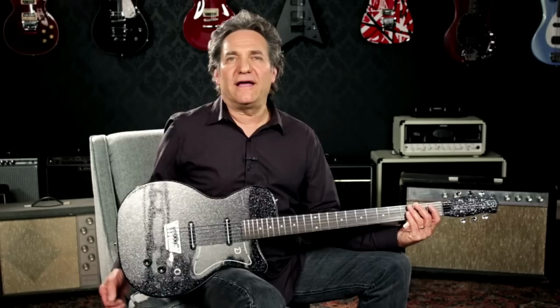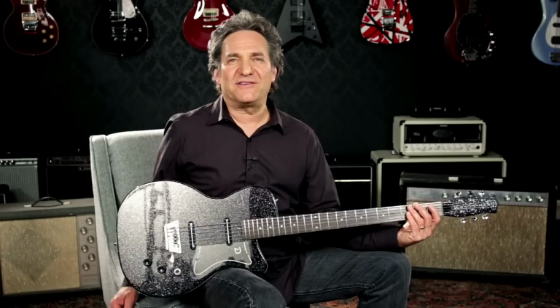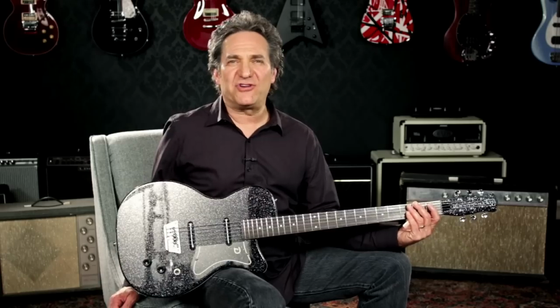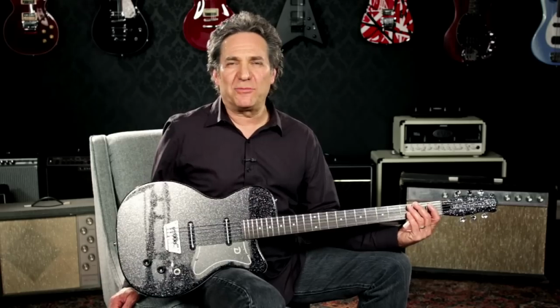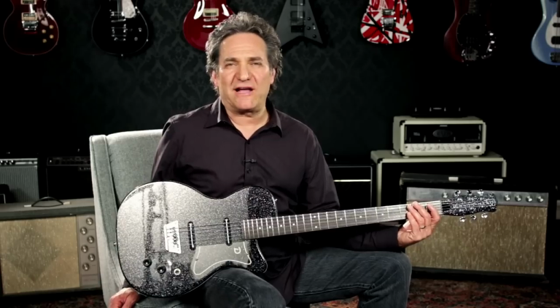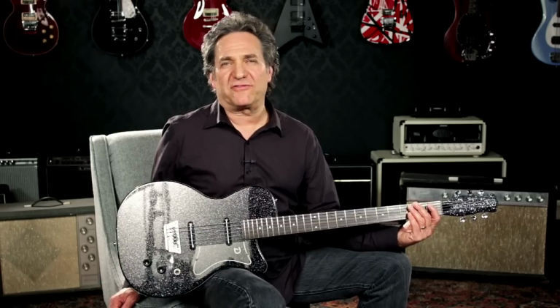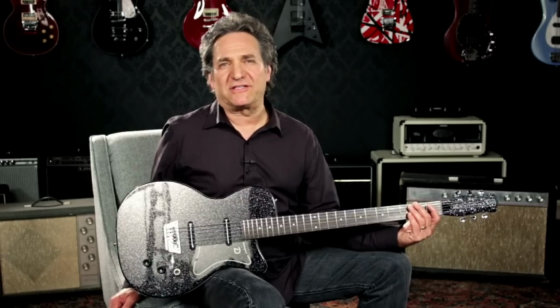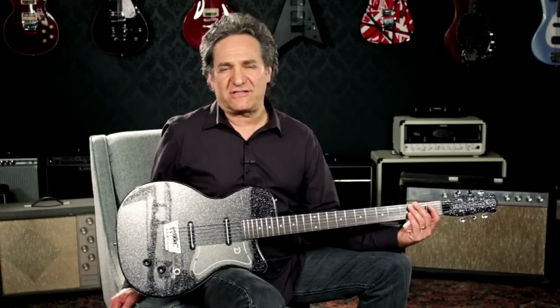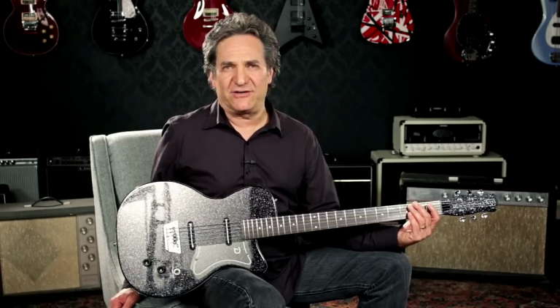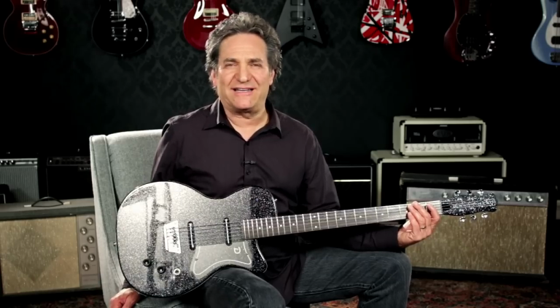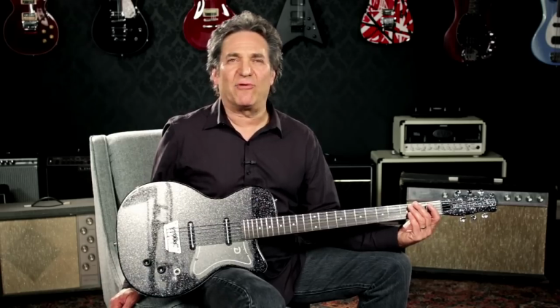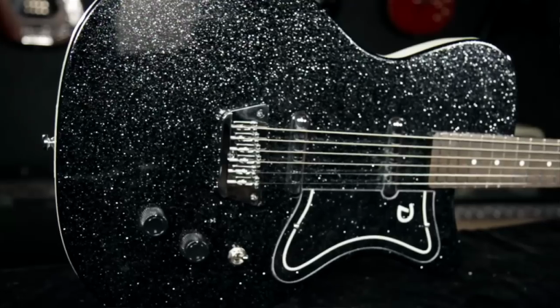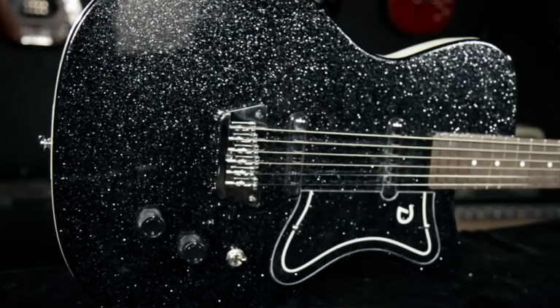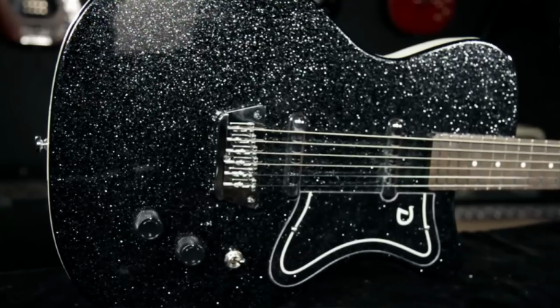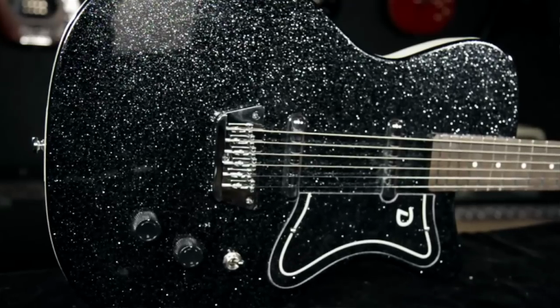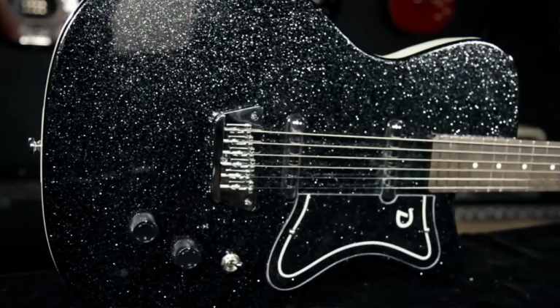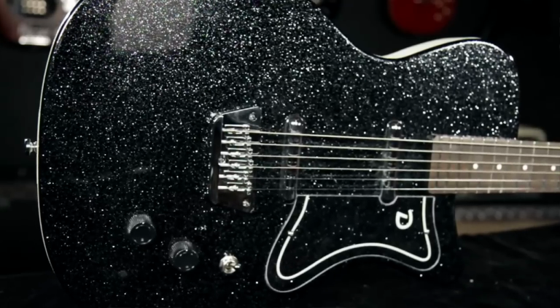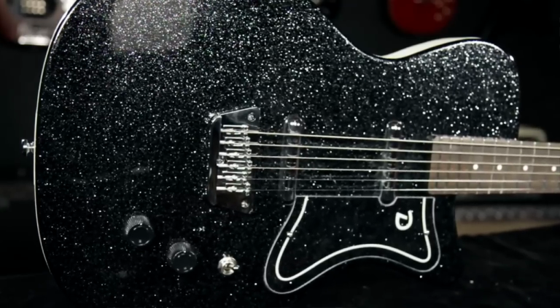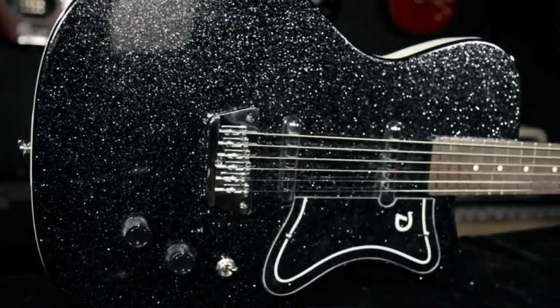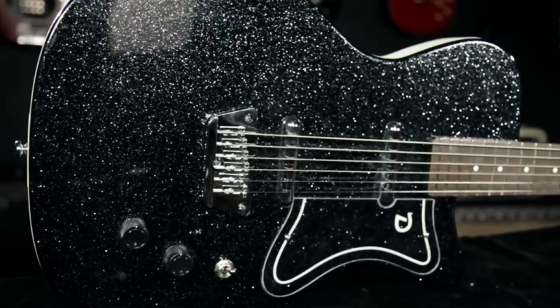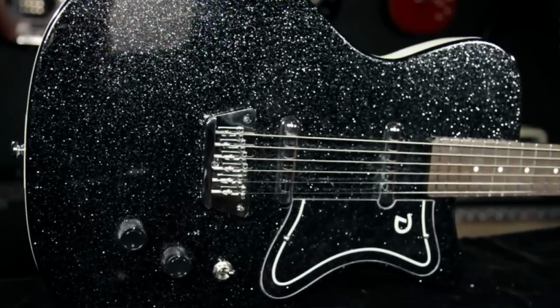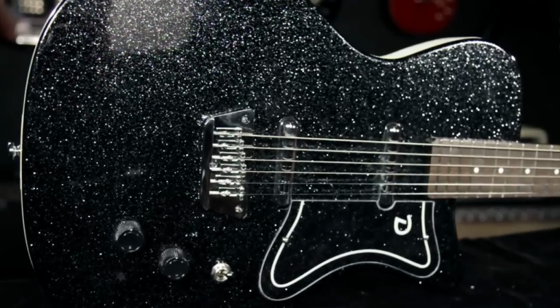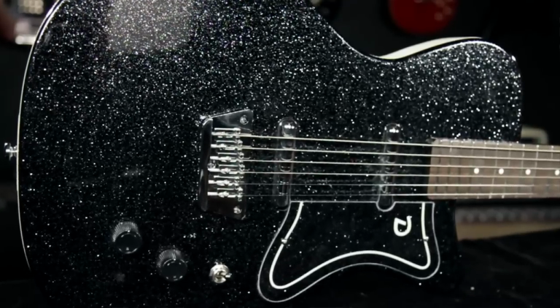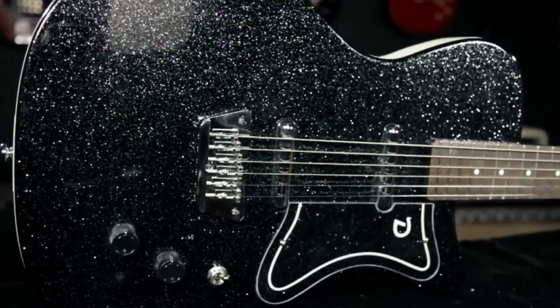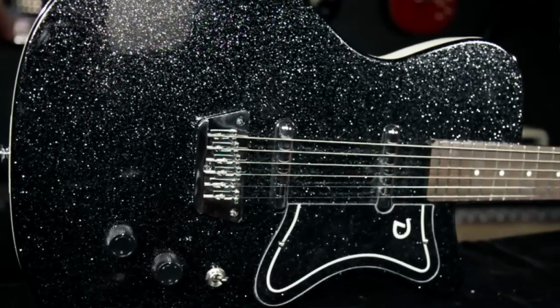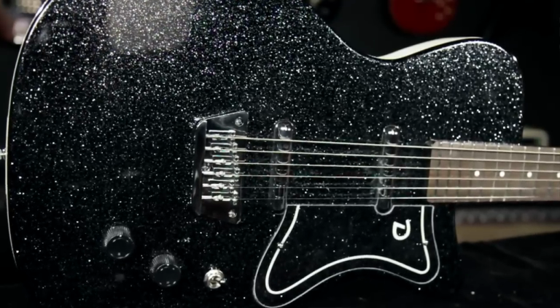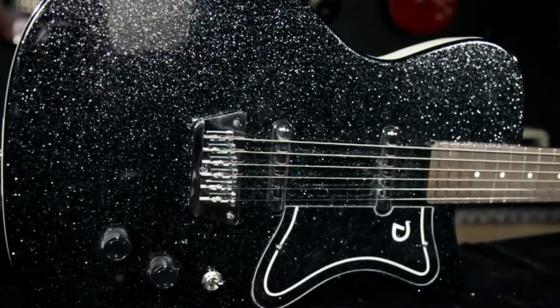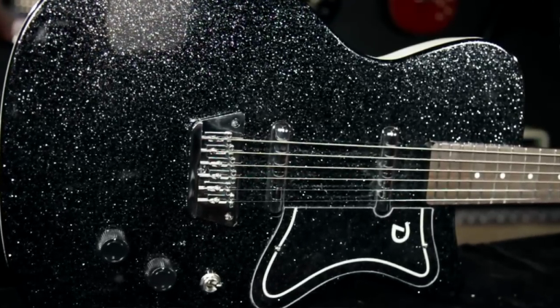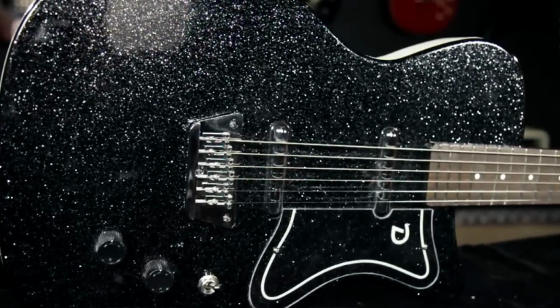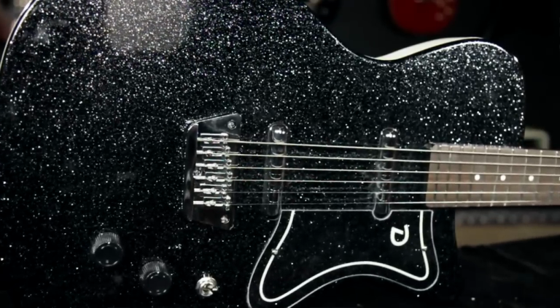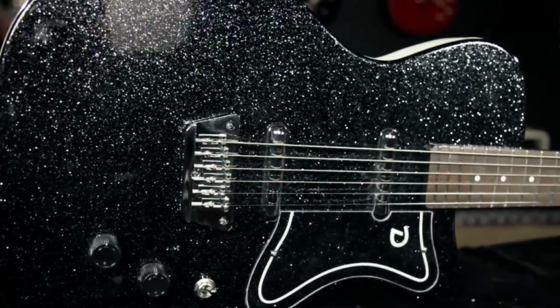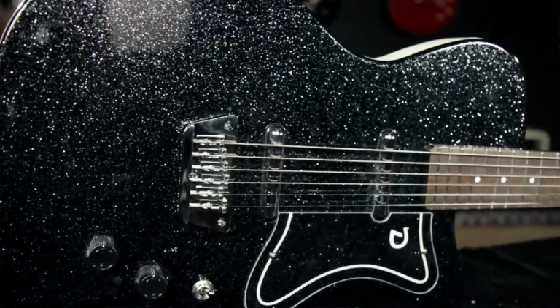Hey, this is Joey Brasso from Guitar Center. Today I want to show you the Guitar Center exclusive Danelectro 56 baritone electric guitar.